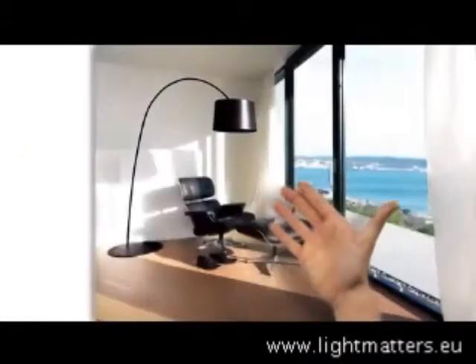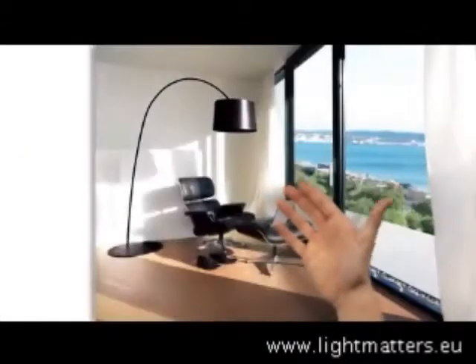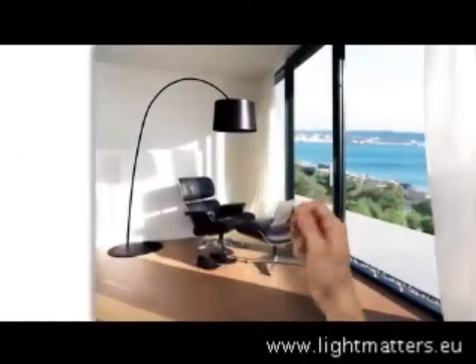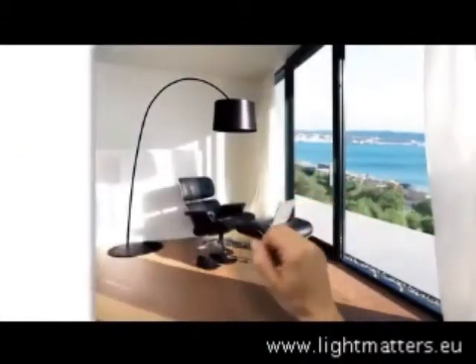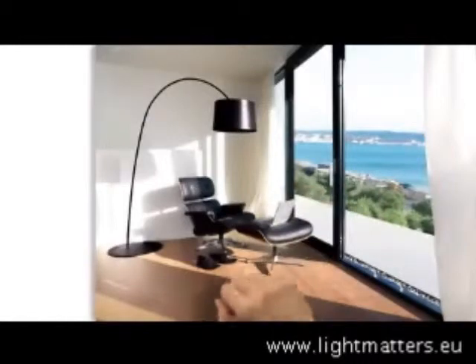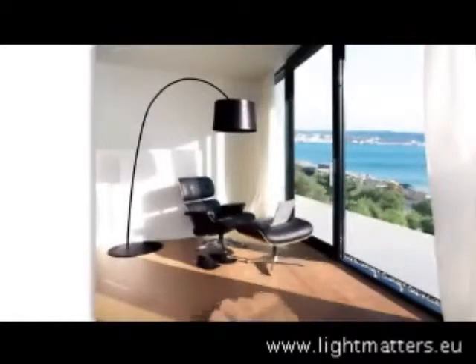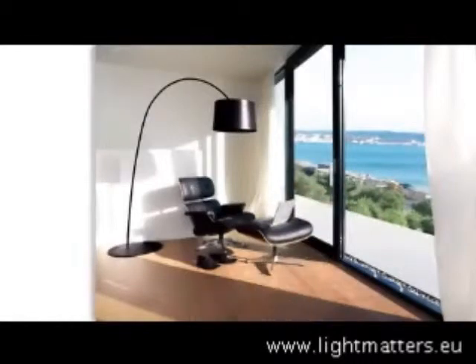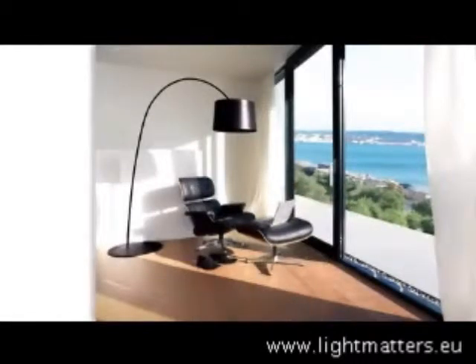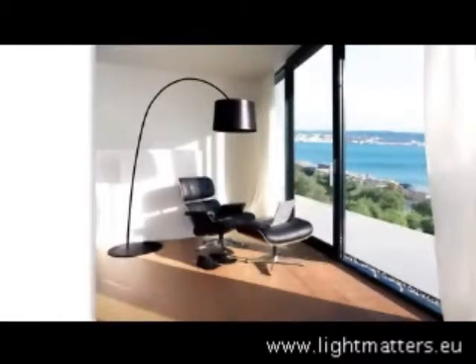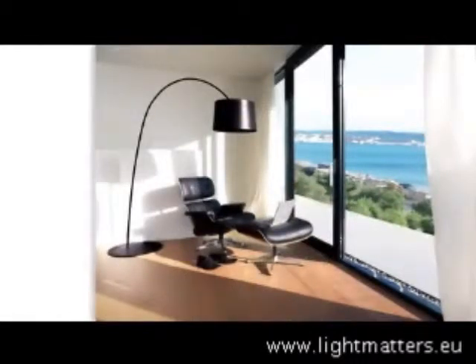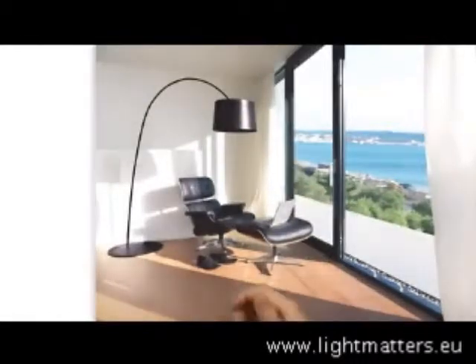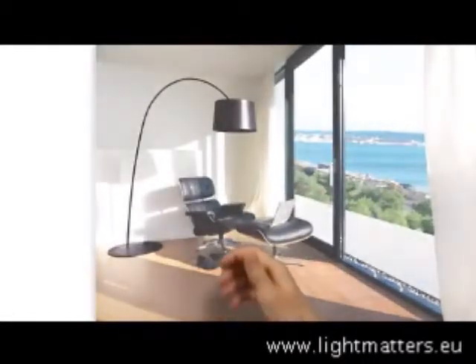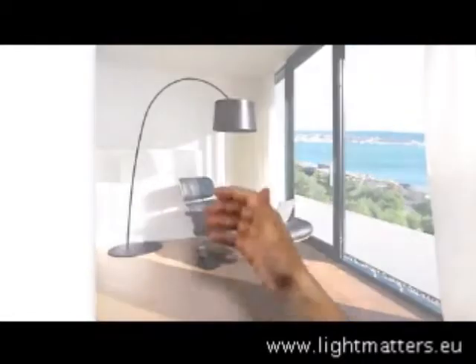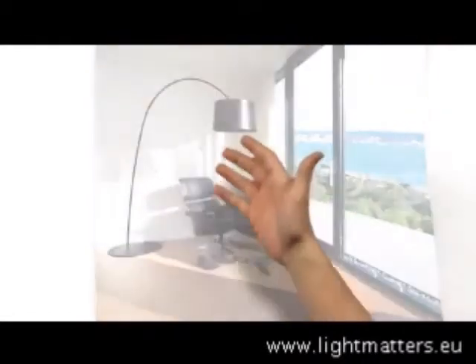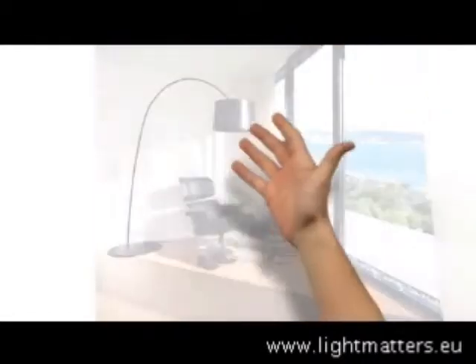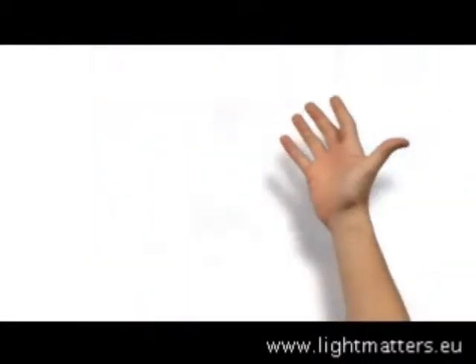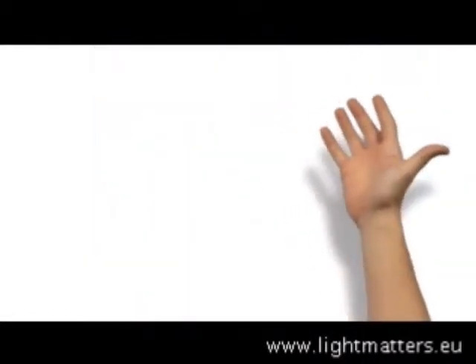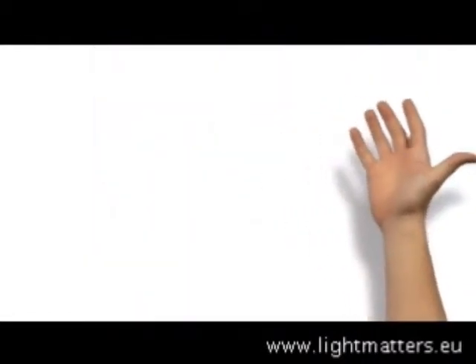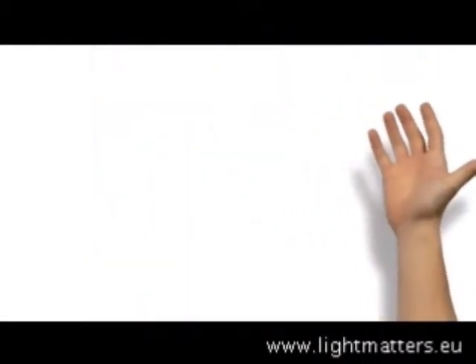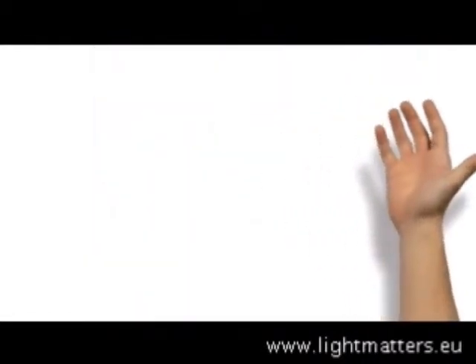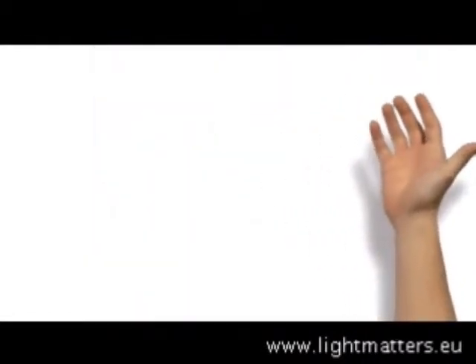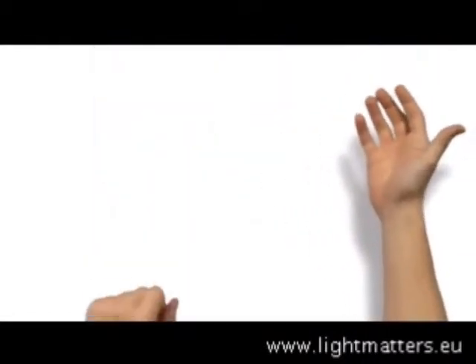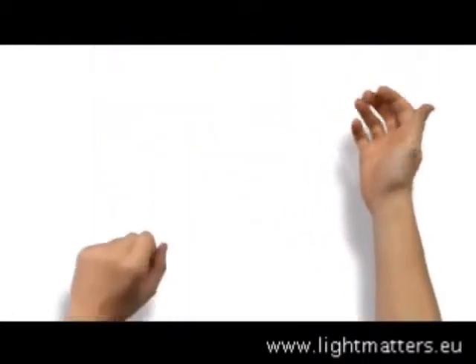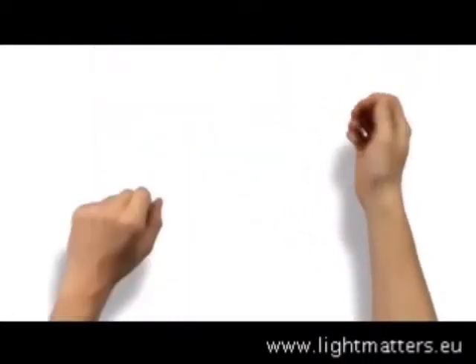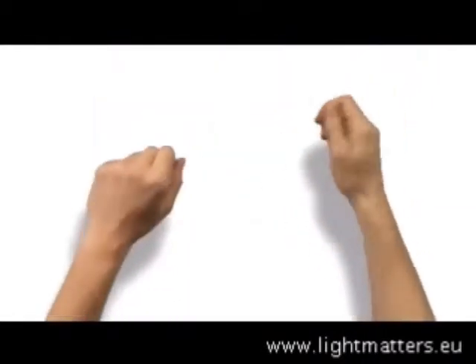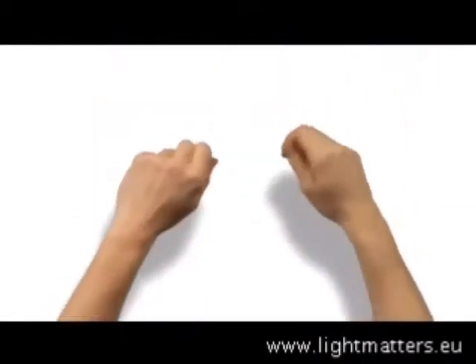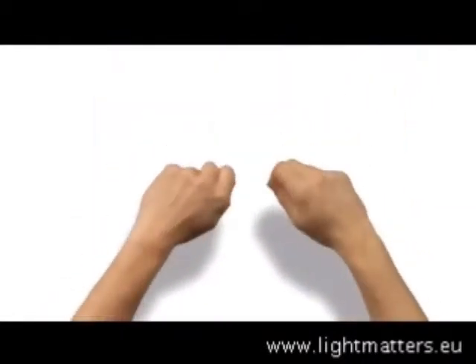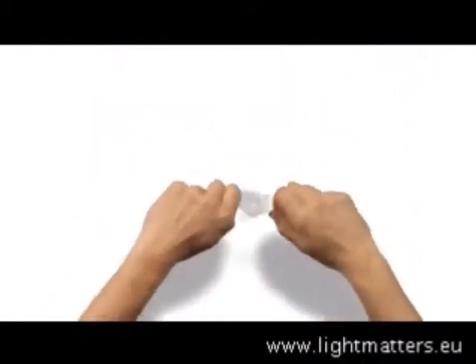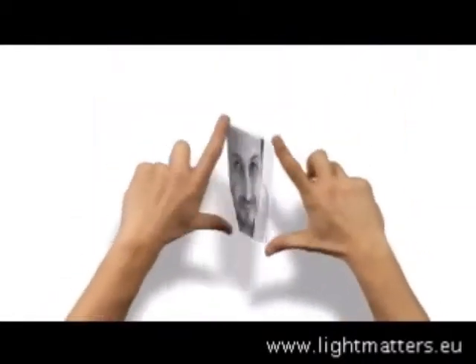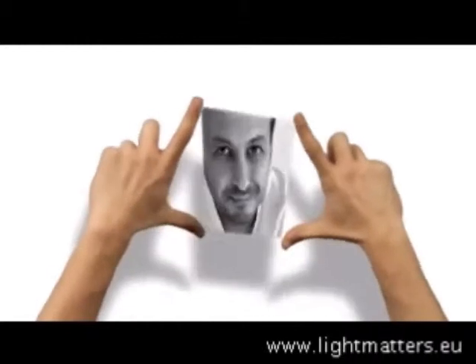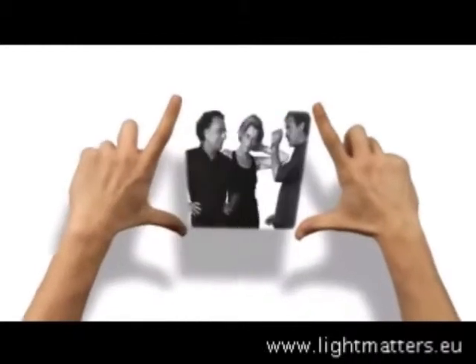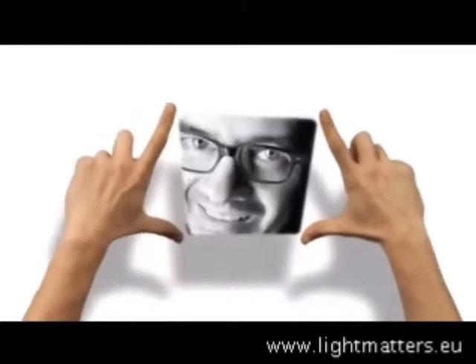This is Twiggy, for example, by Mark Sadler. Not only do we work with well-known designers,